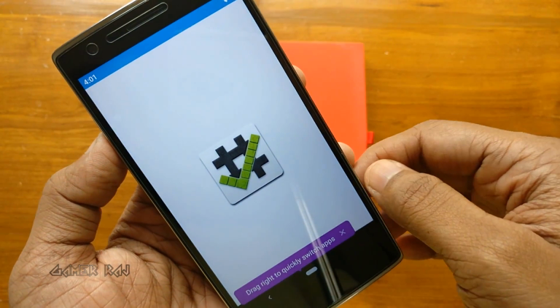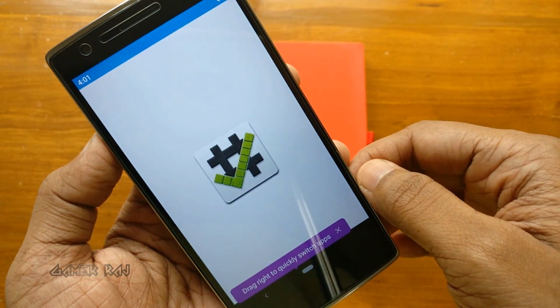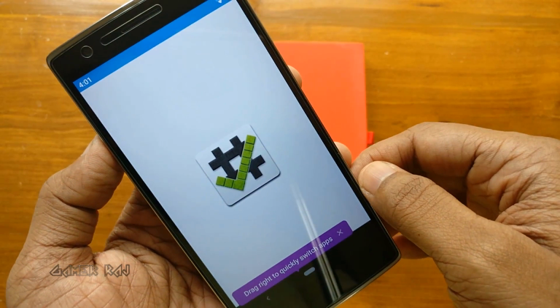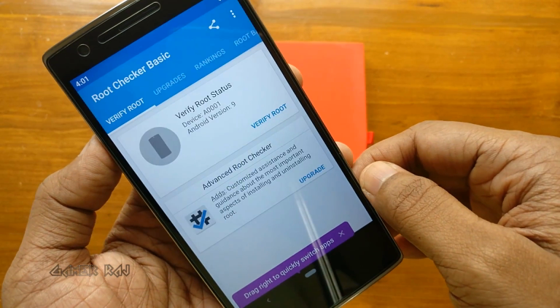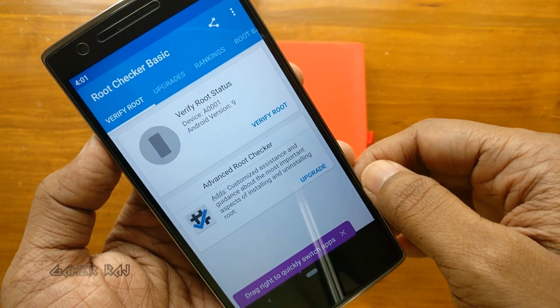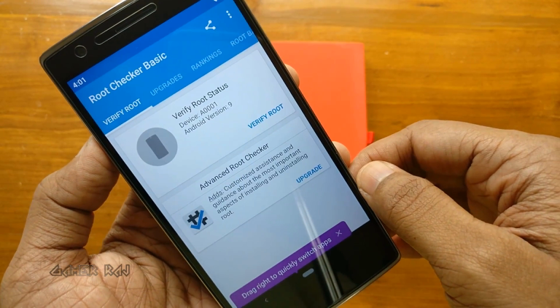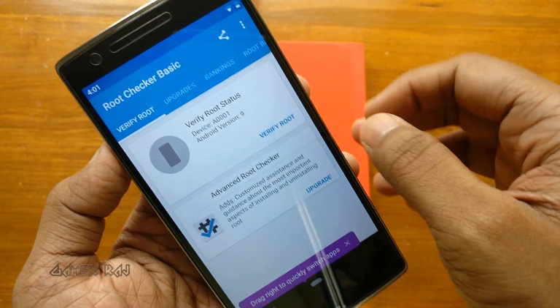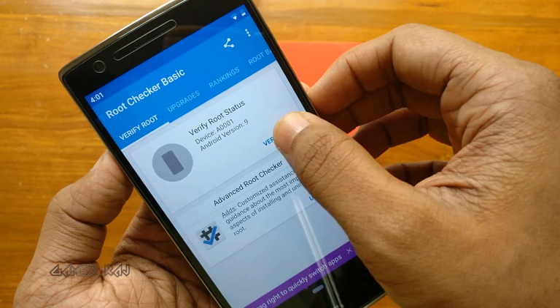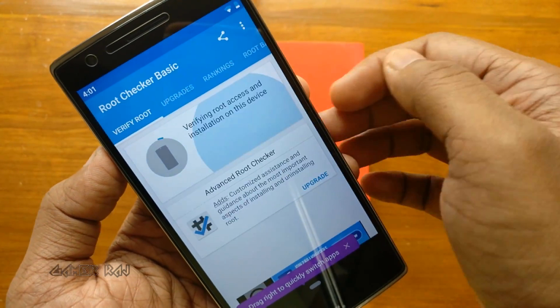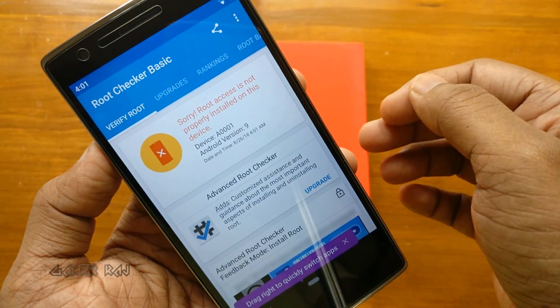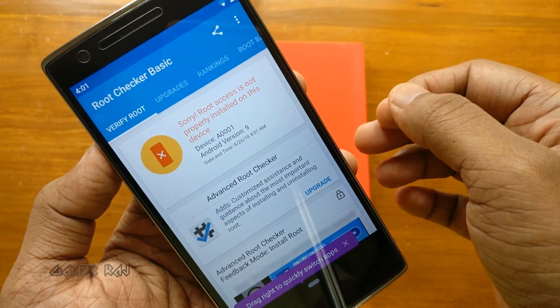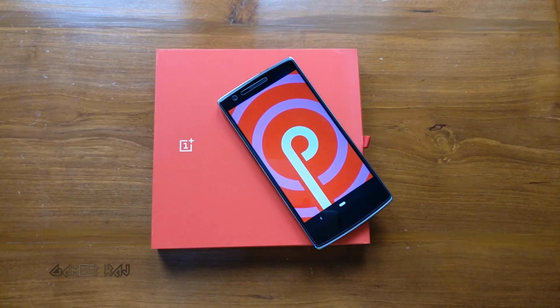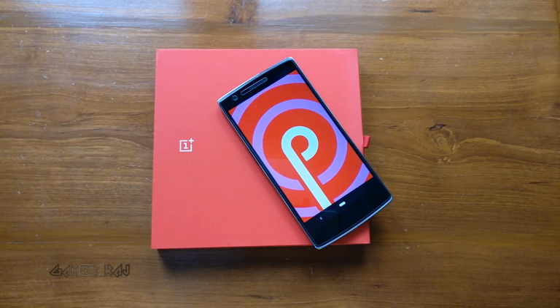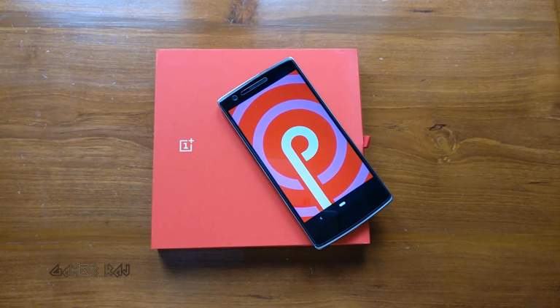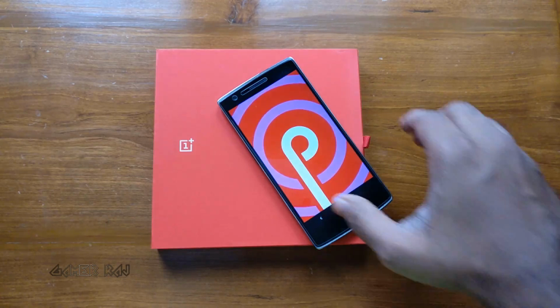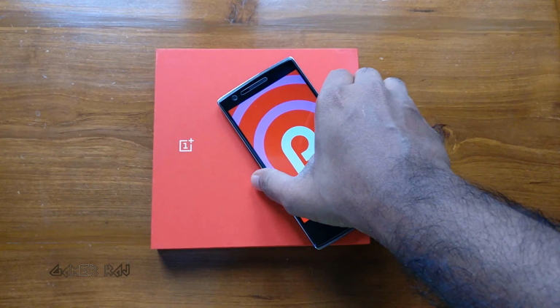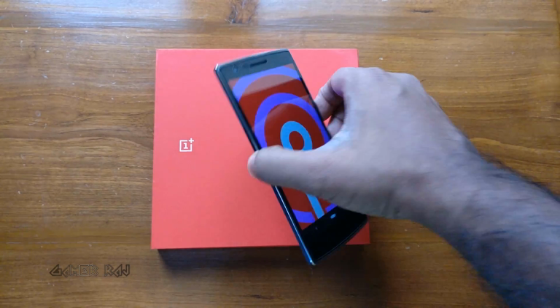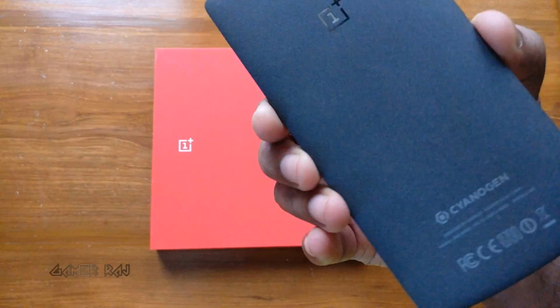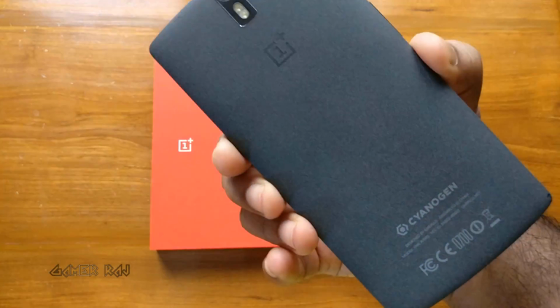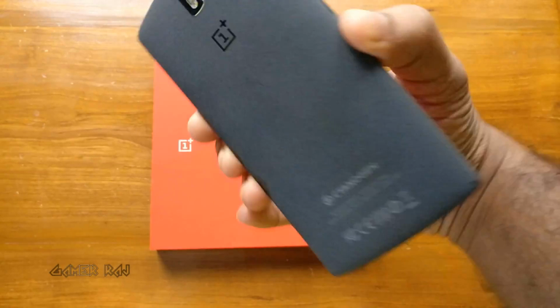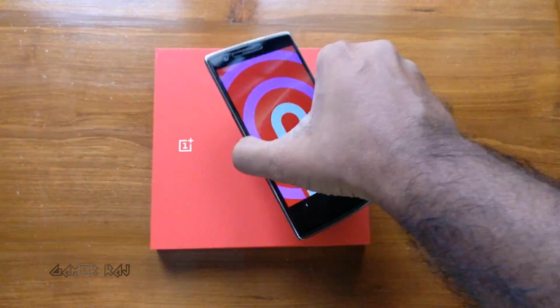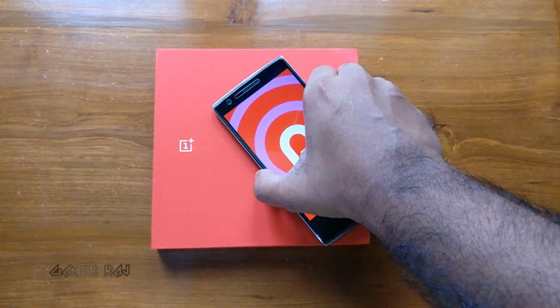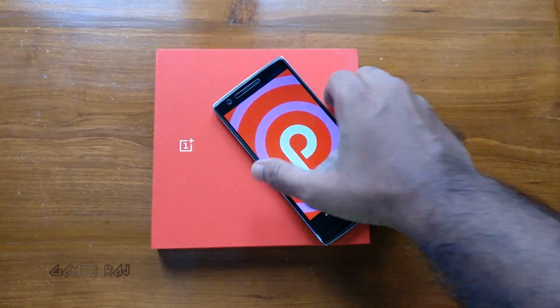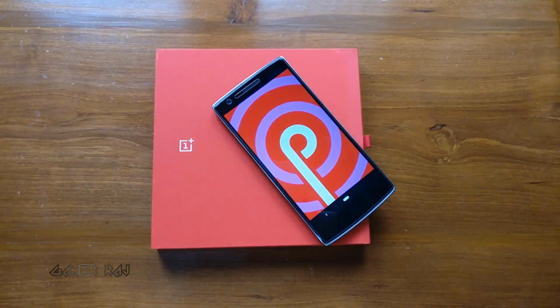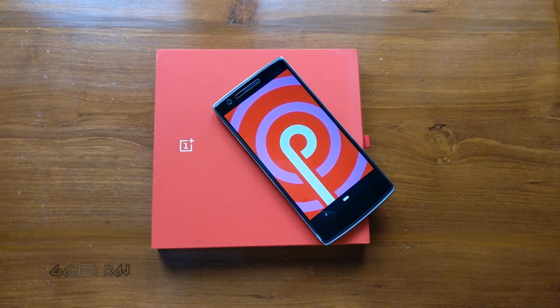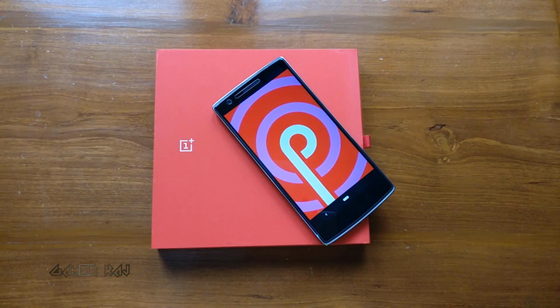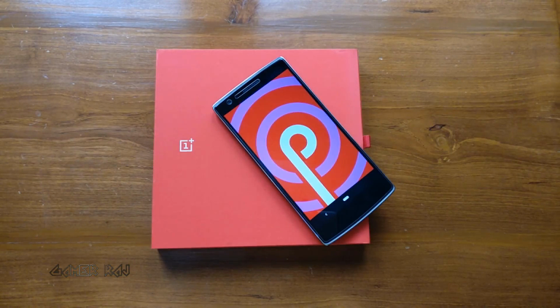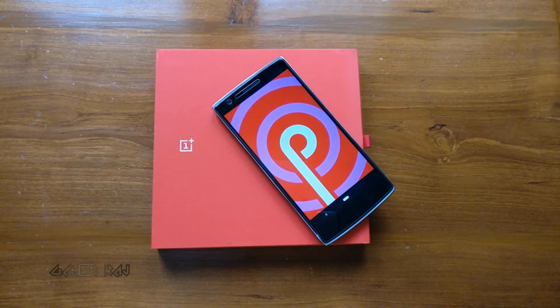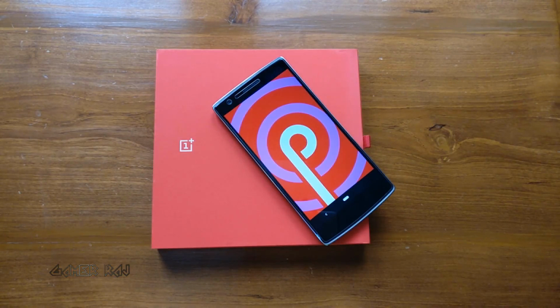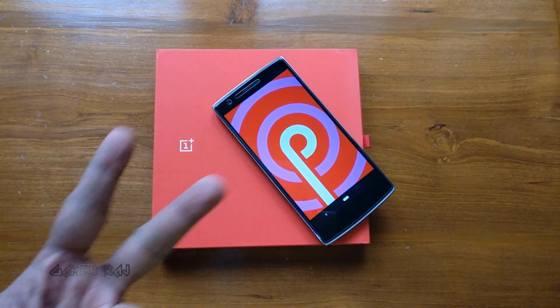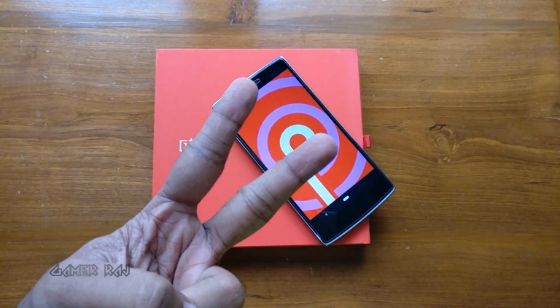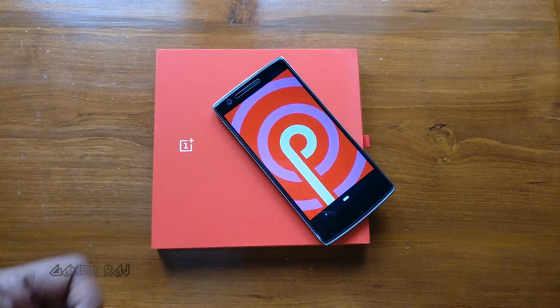So that's it. The port or ROM for the OnePlus One is overall good. Hope the video was useful. Peace.